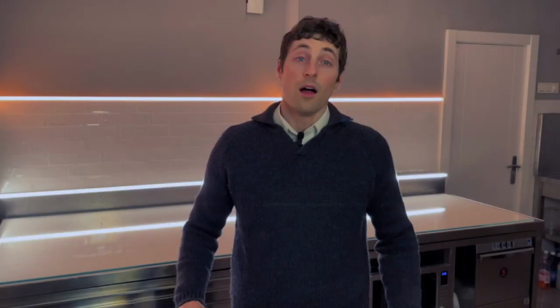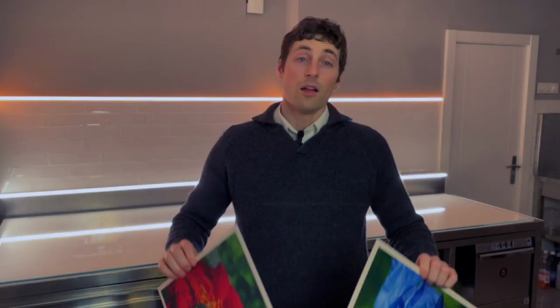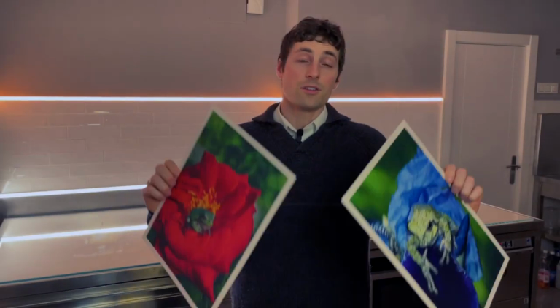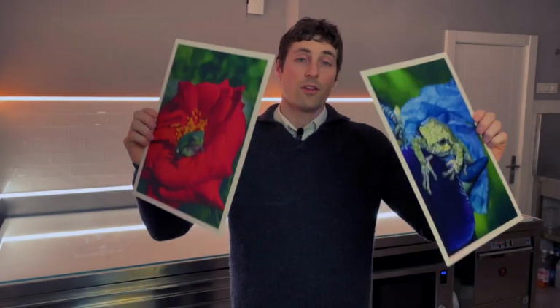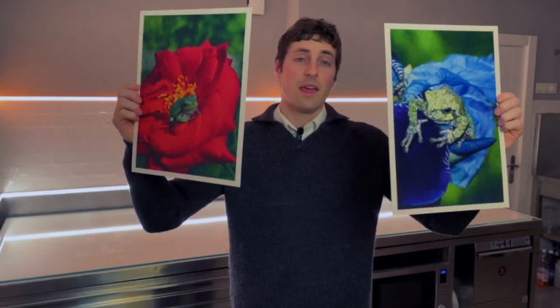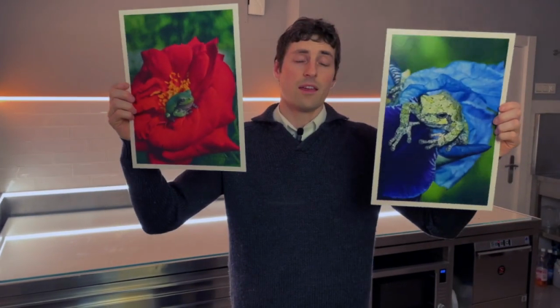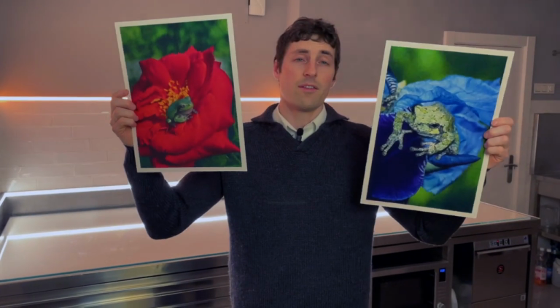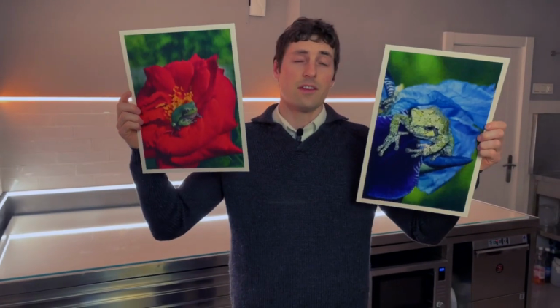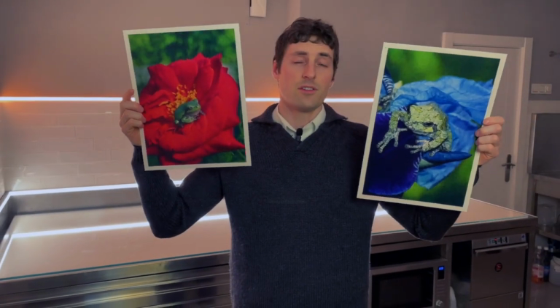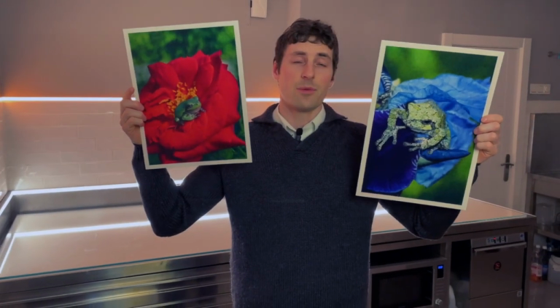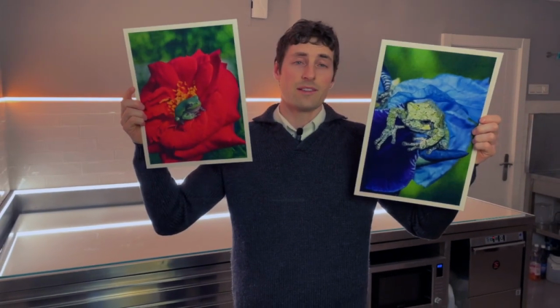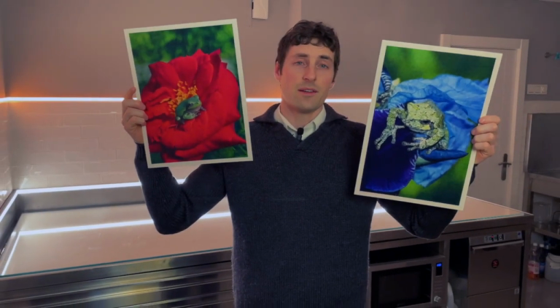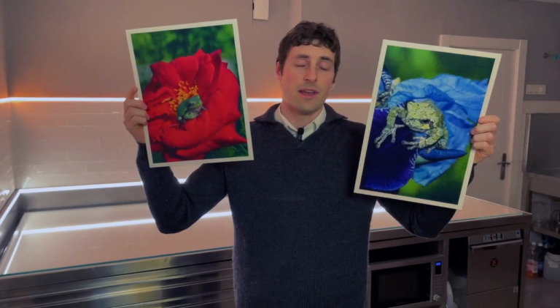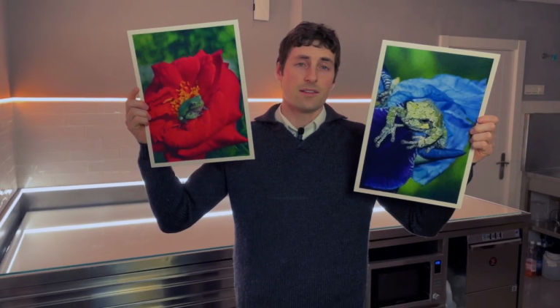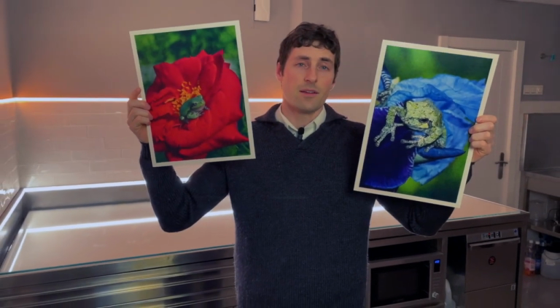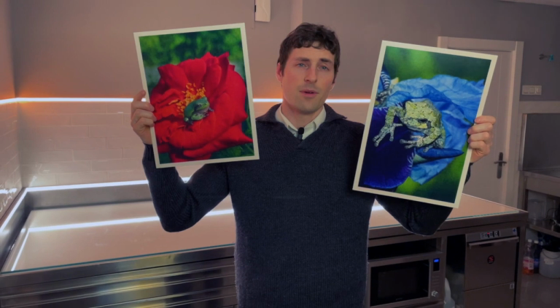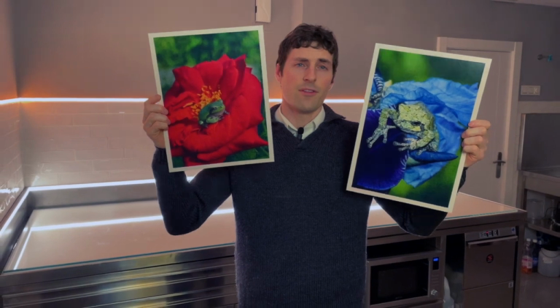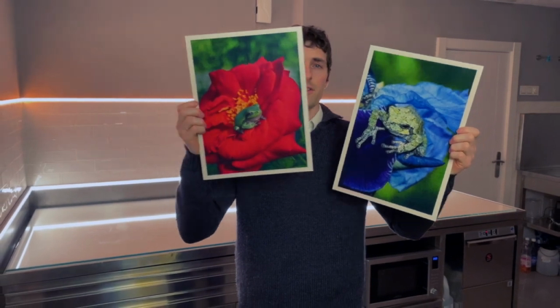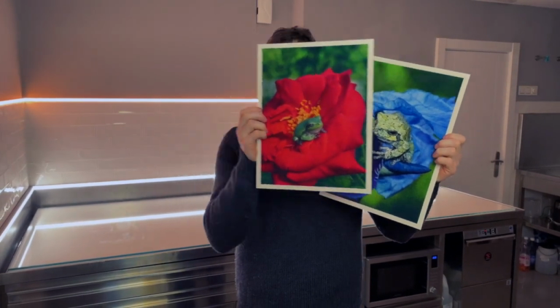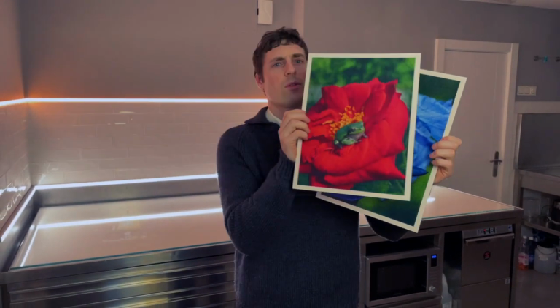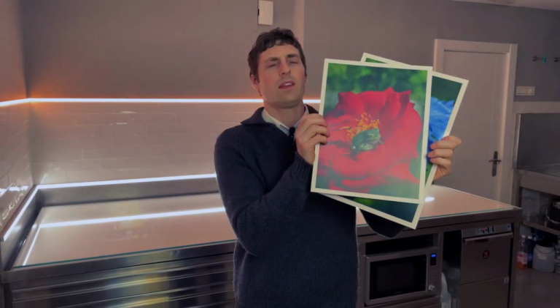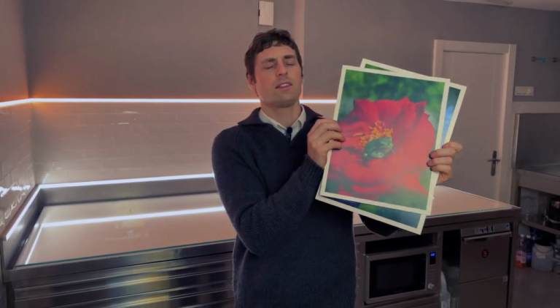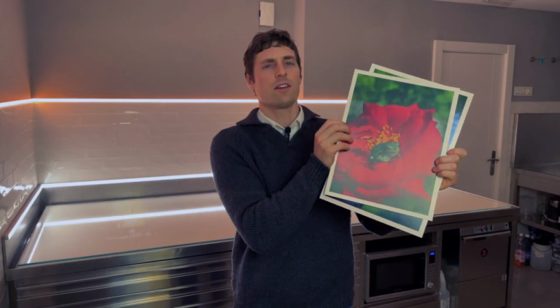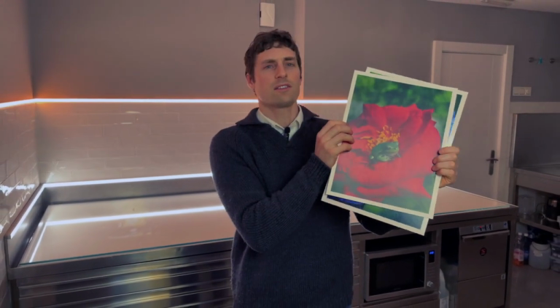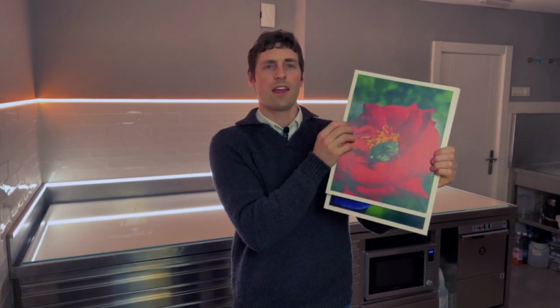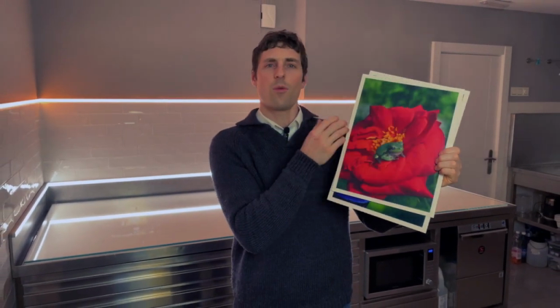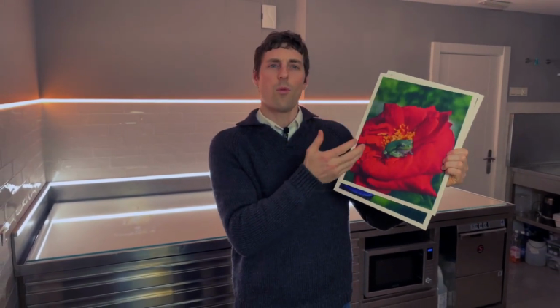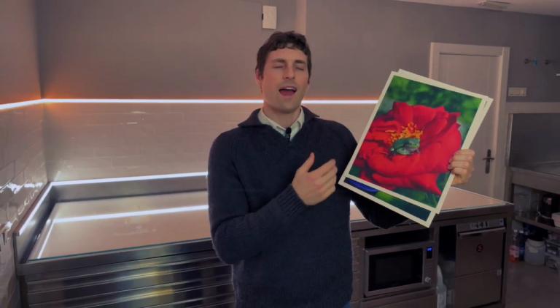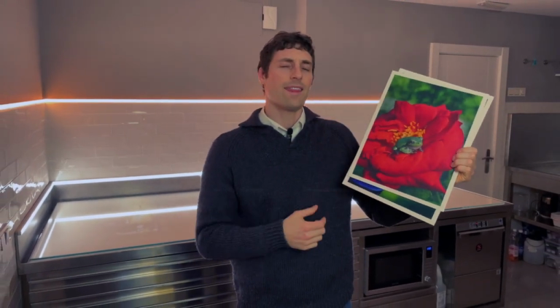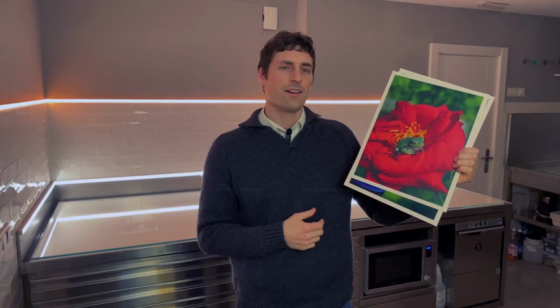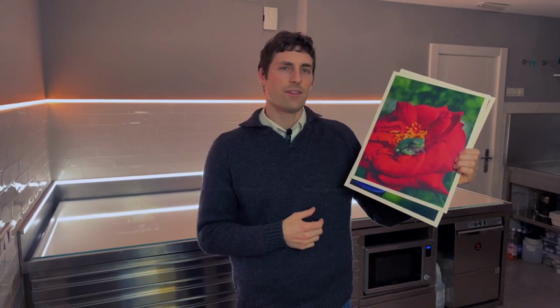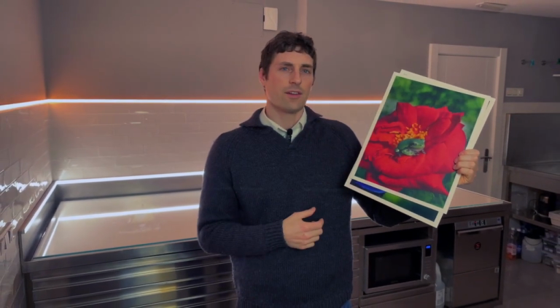I'll show the making of these two prints in a minute, but first we need to understand why they are different.